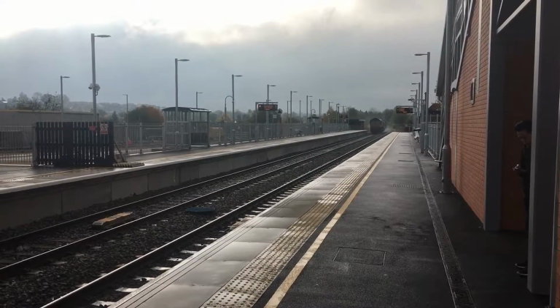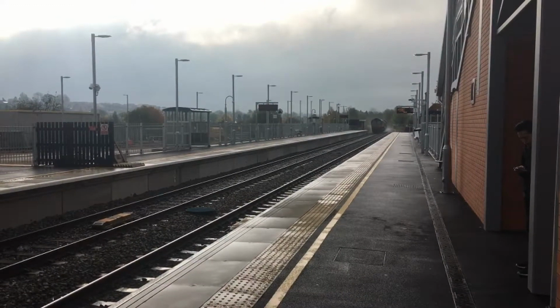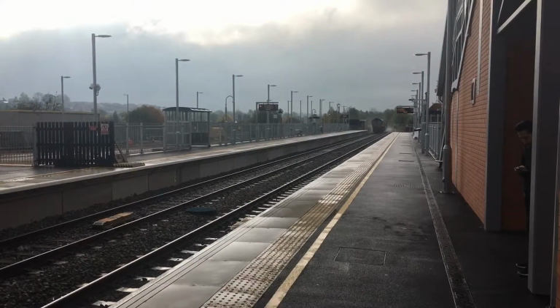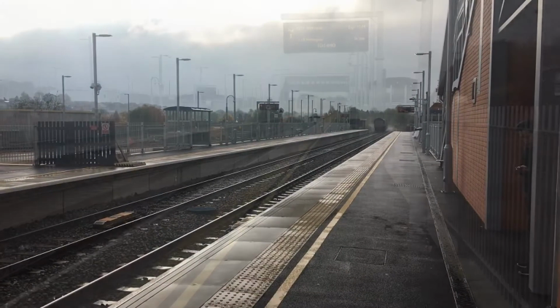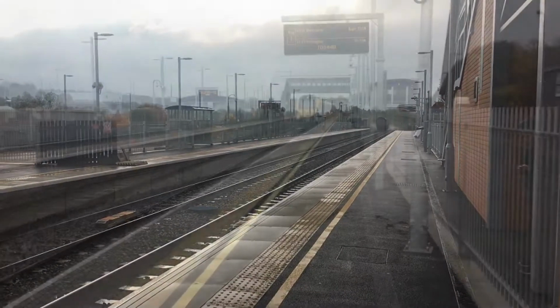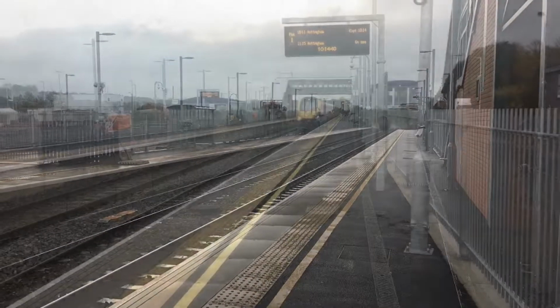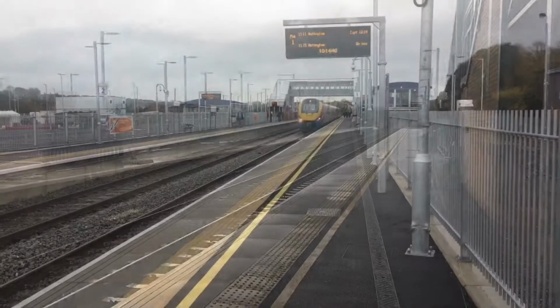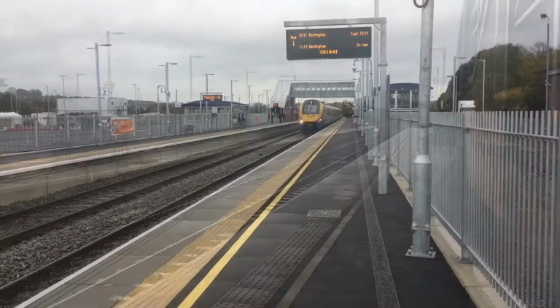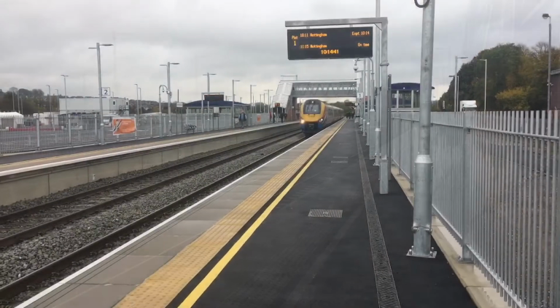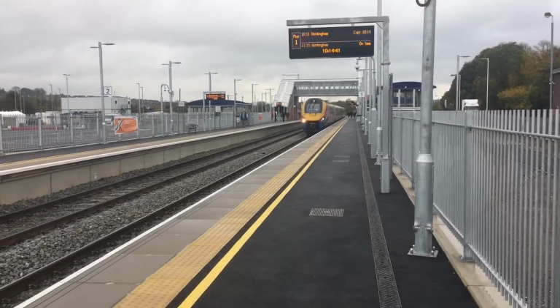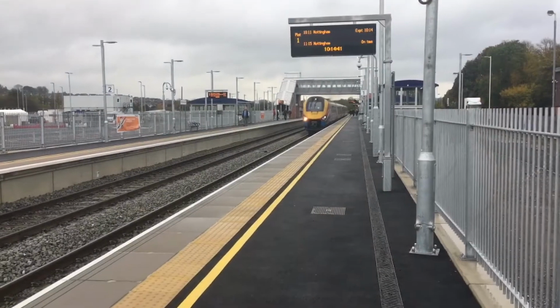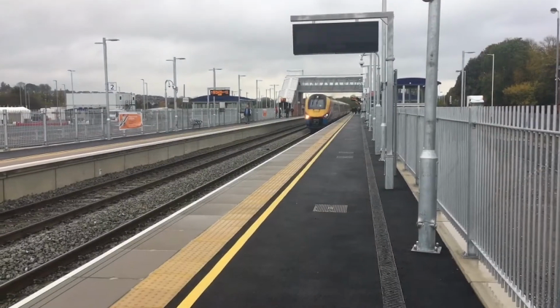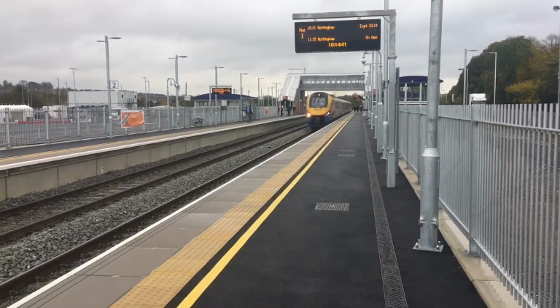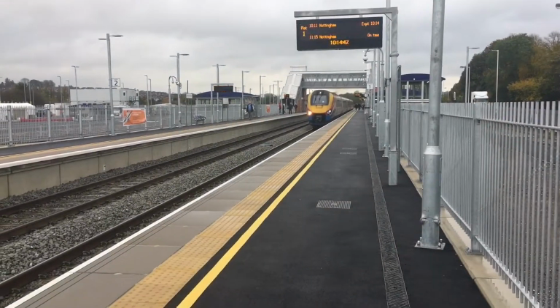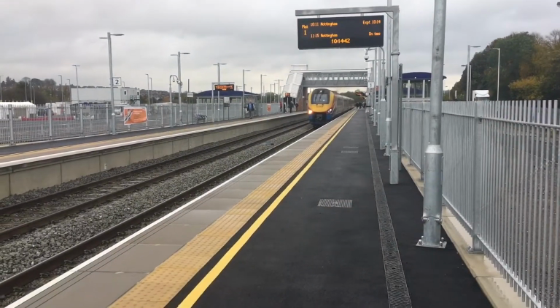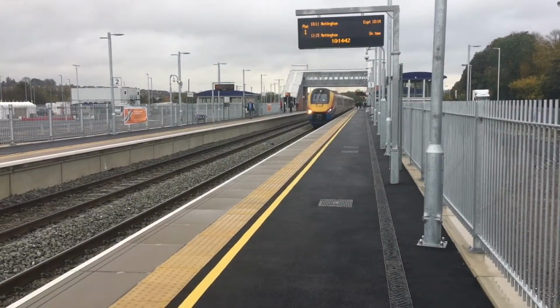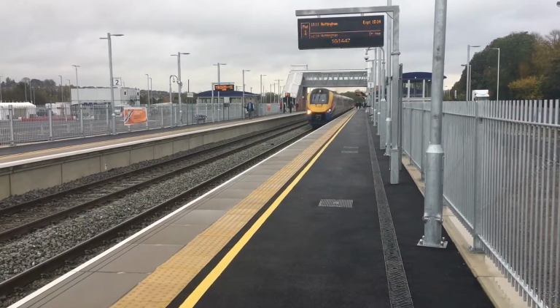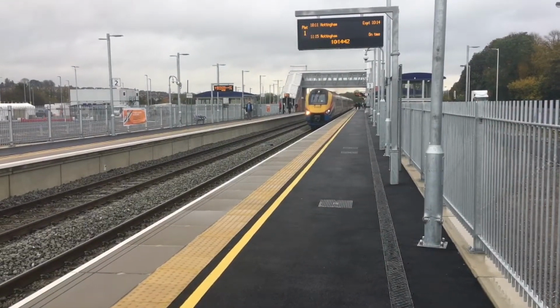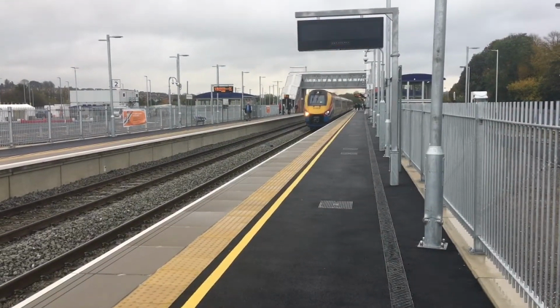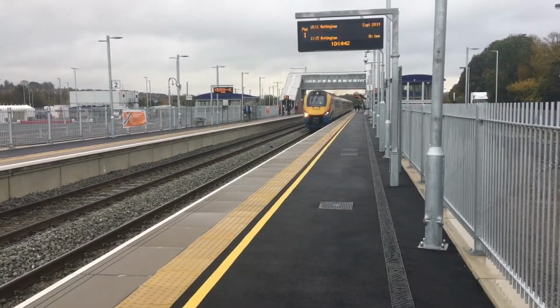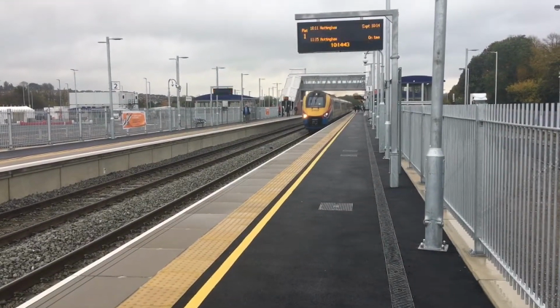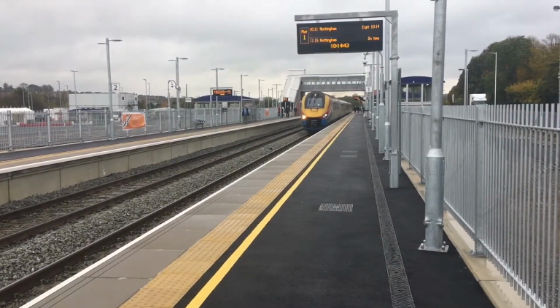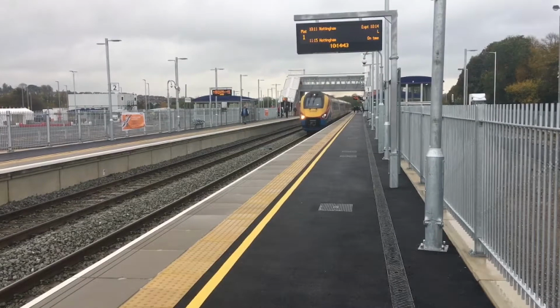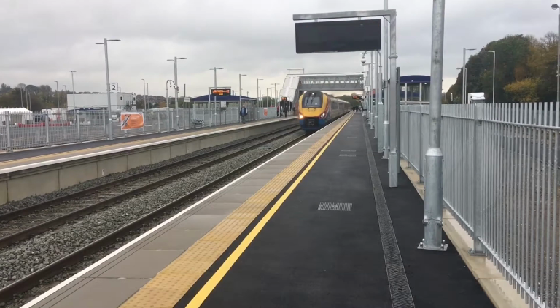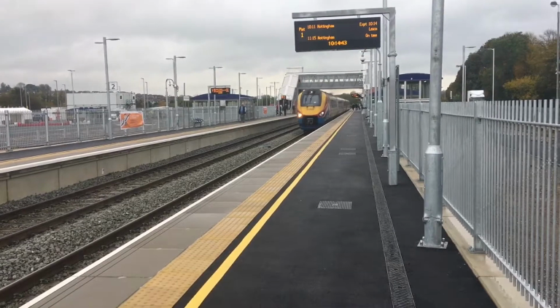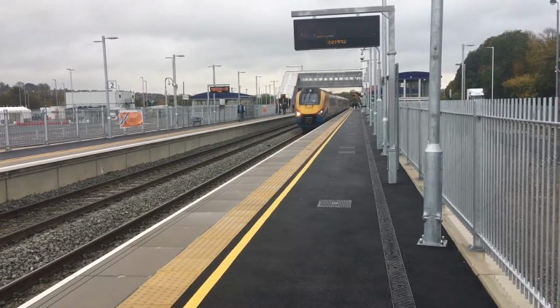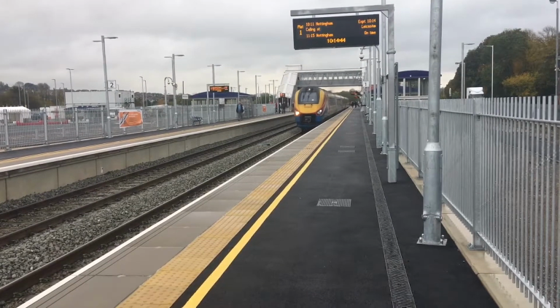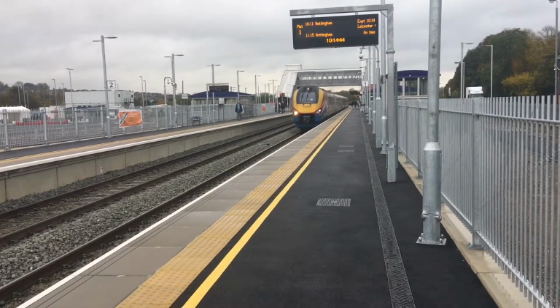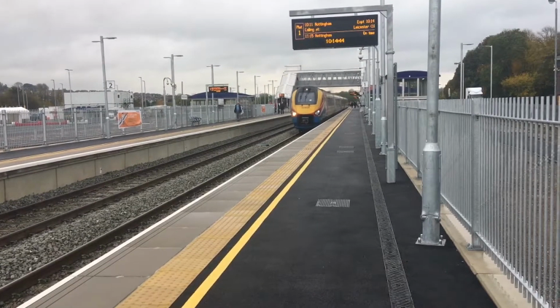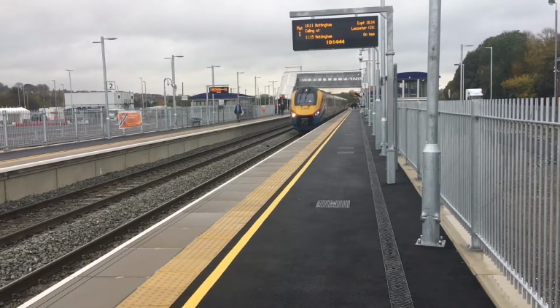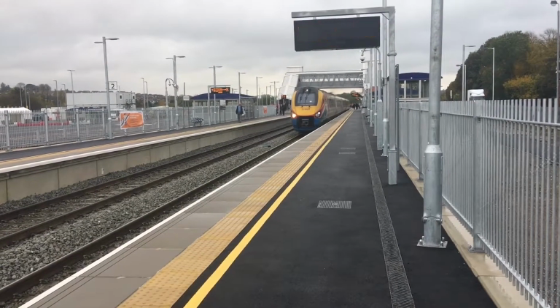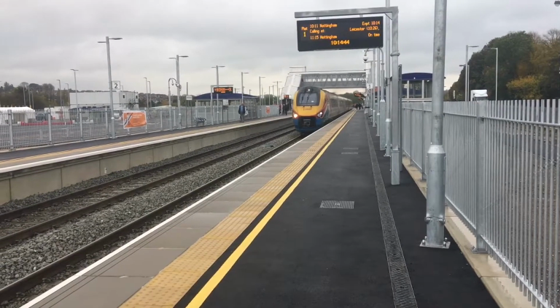This is a classic 222 Meridian going to Leicester from Market Arbor.